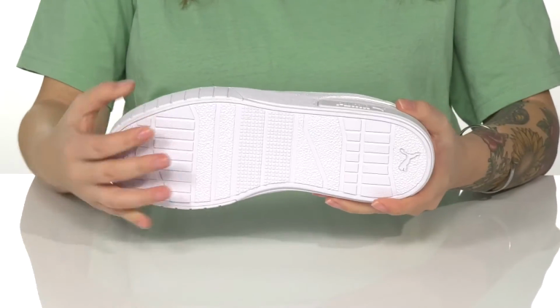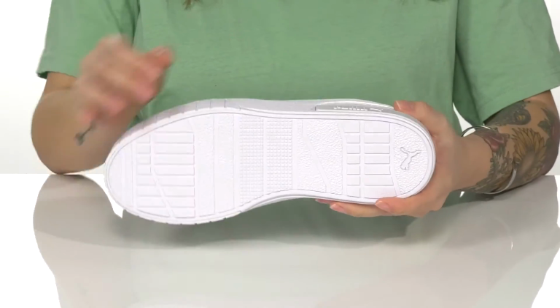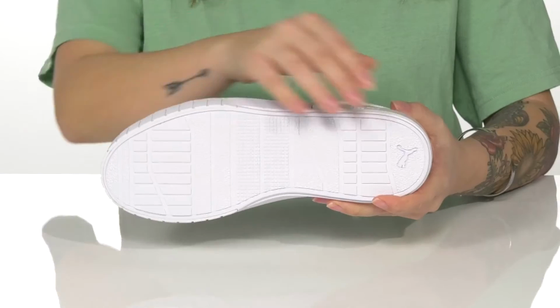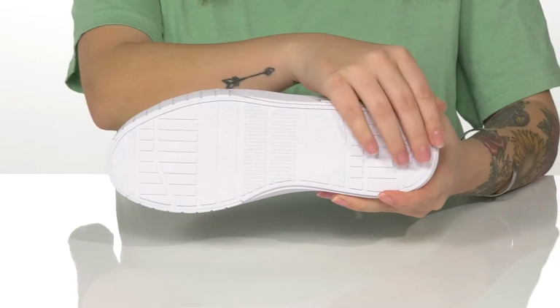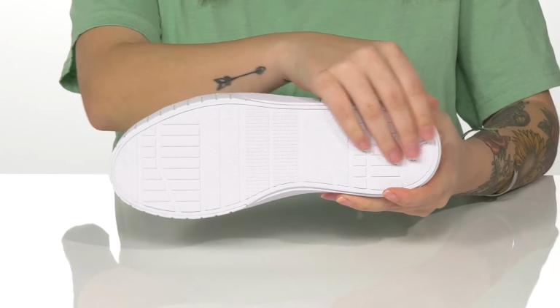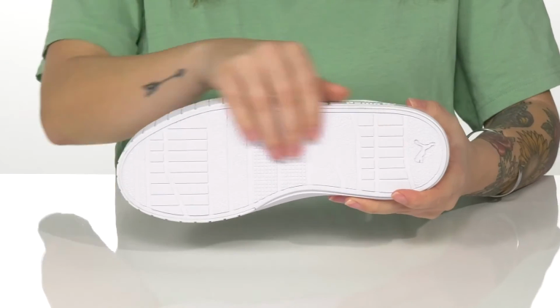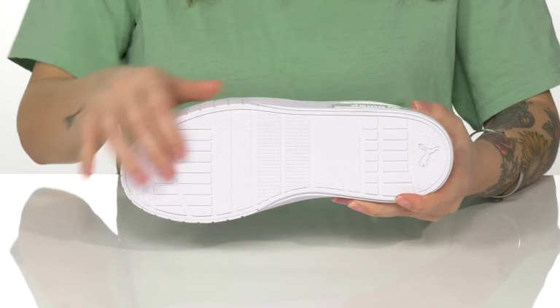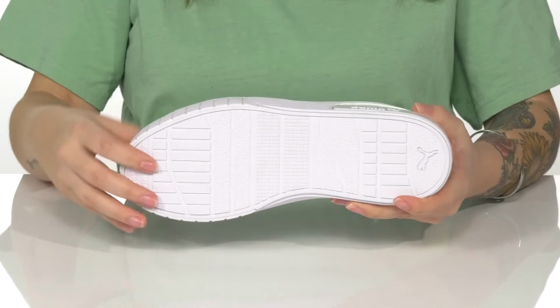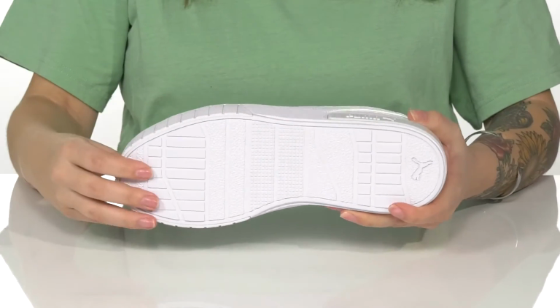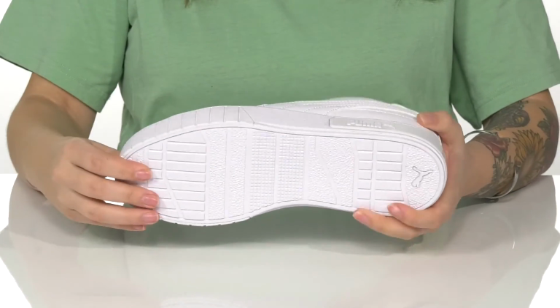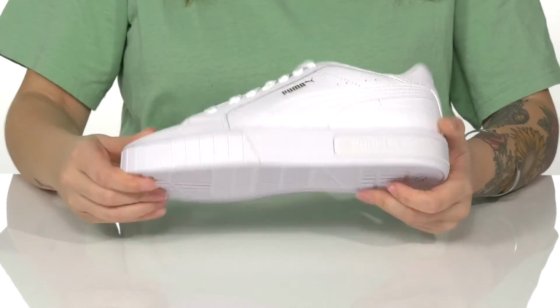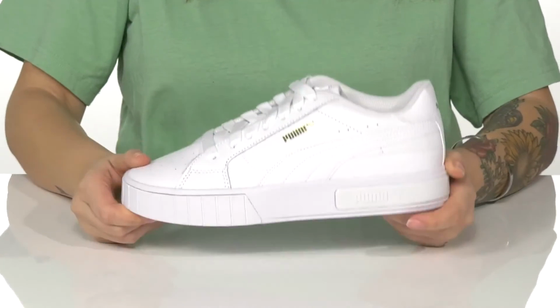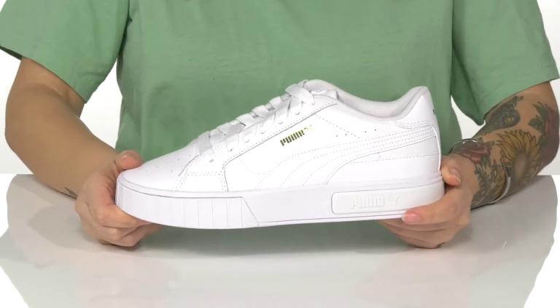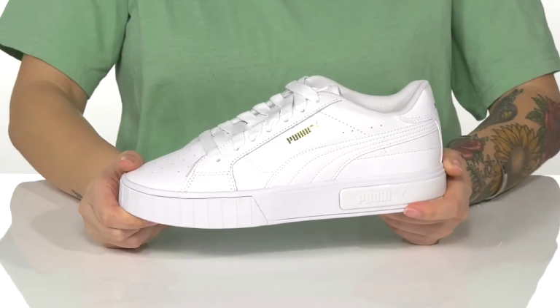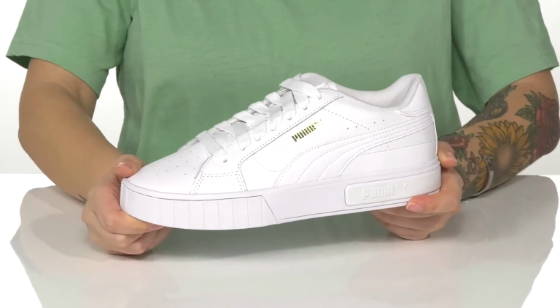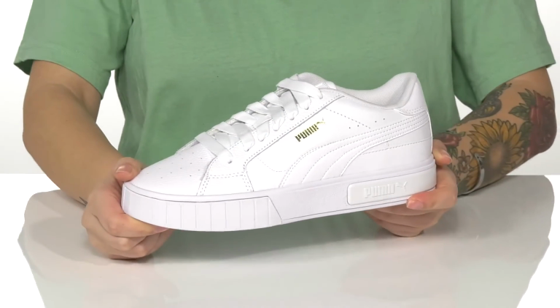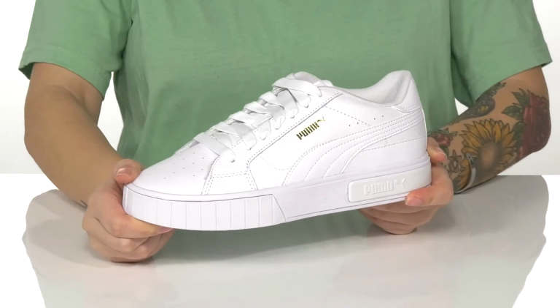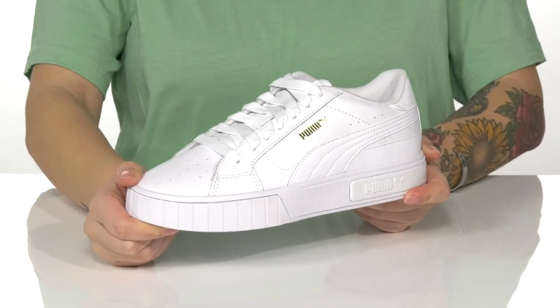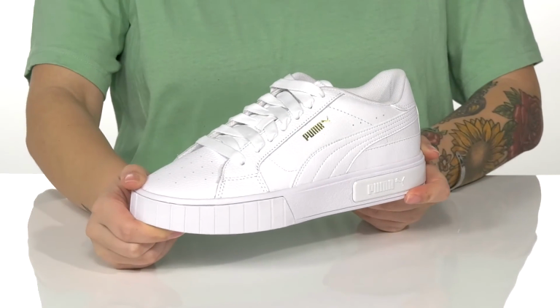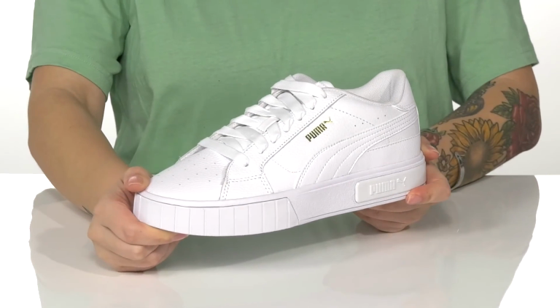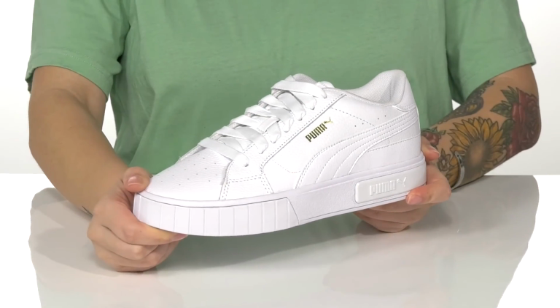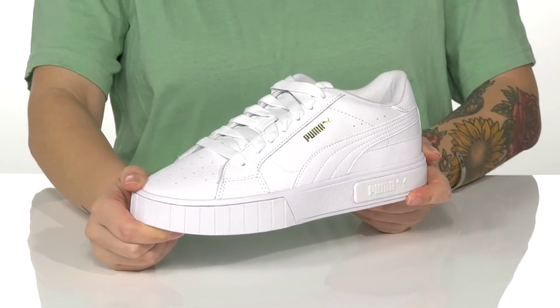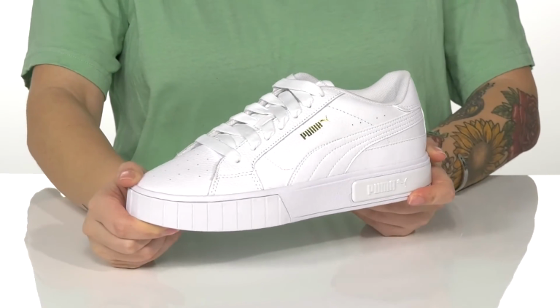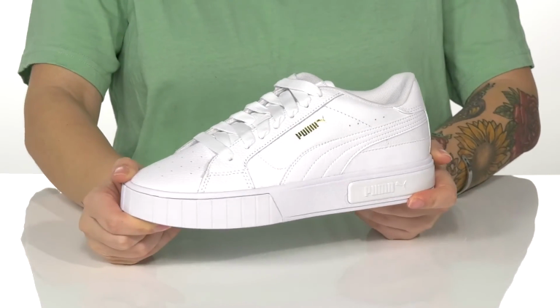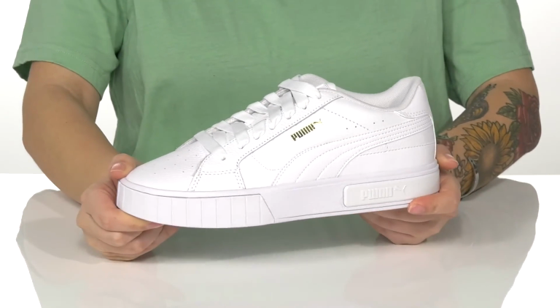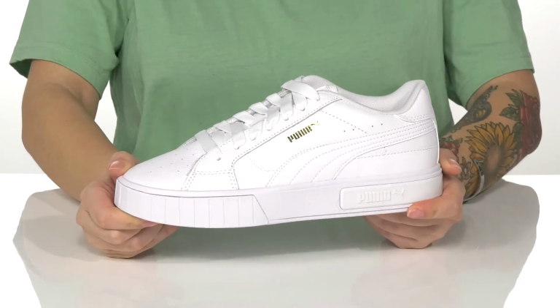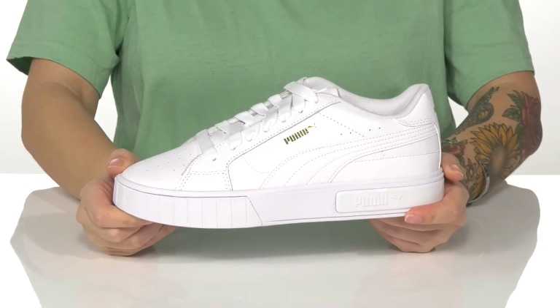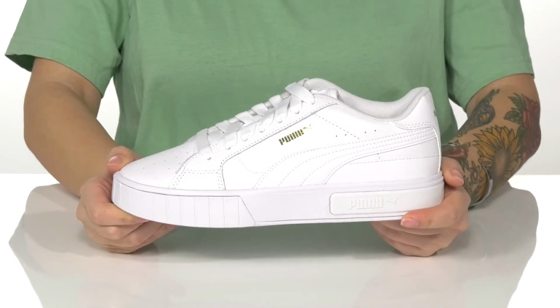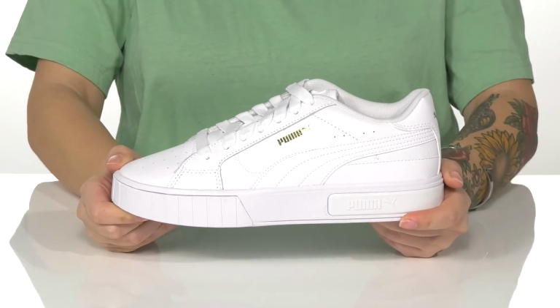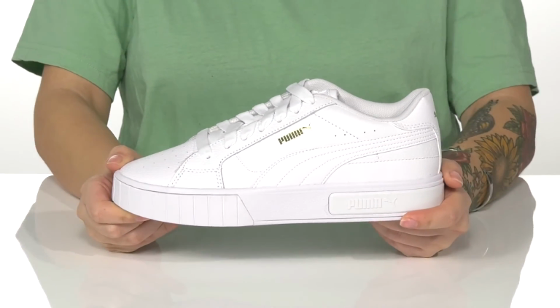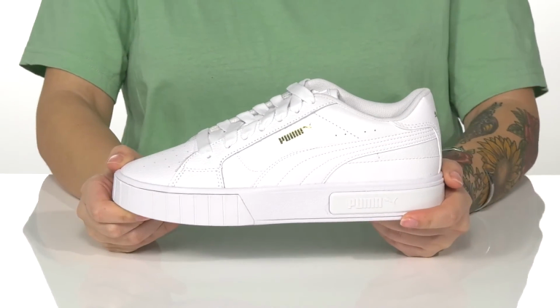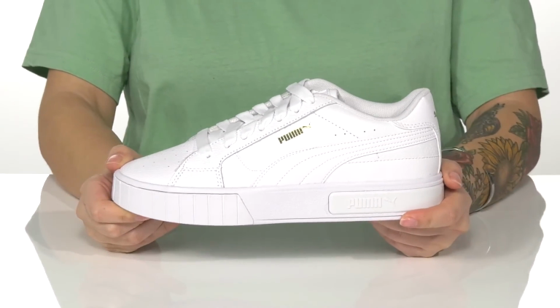Underneath is a textured outsole for traction, and I think these would pair so well with a light blue tracksuit.